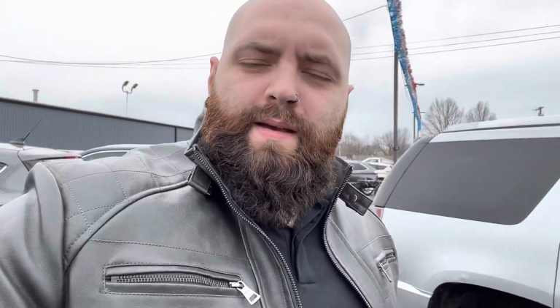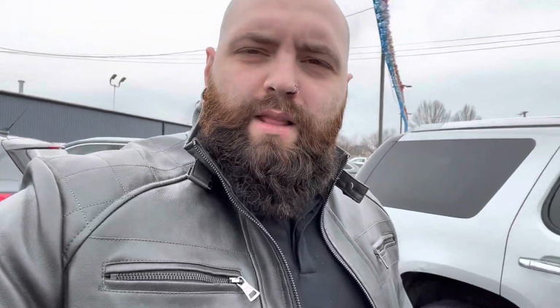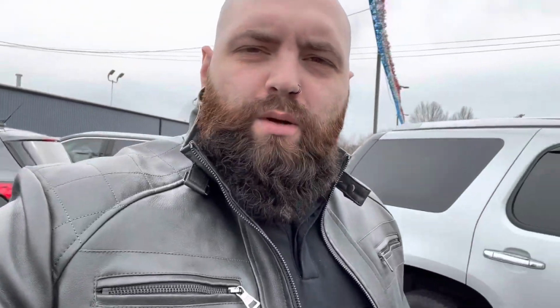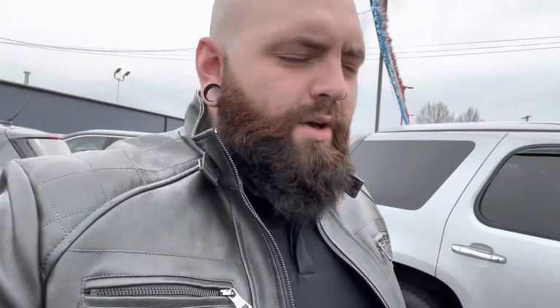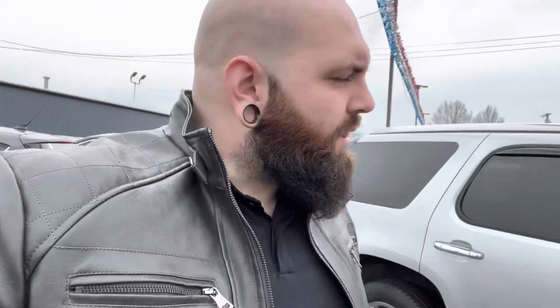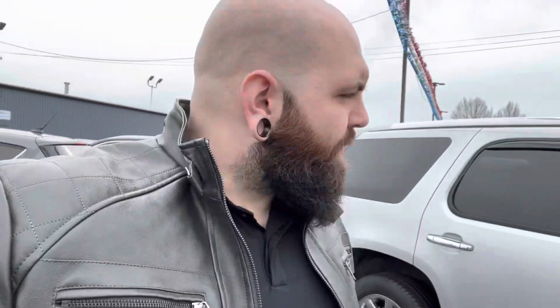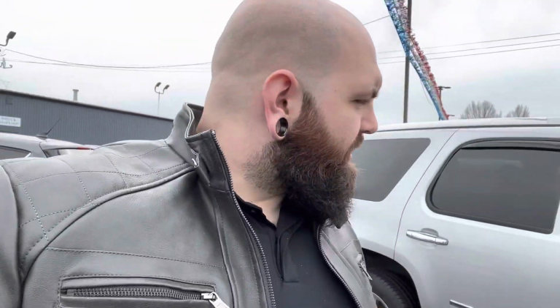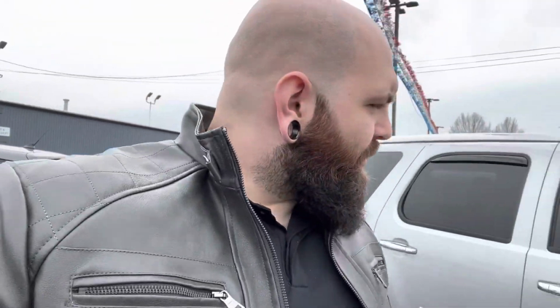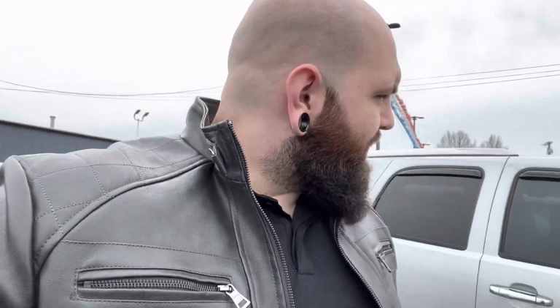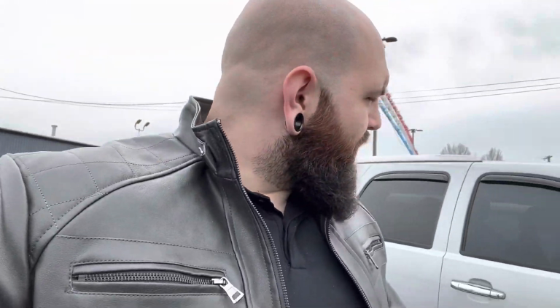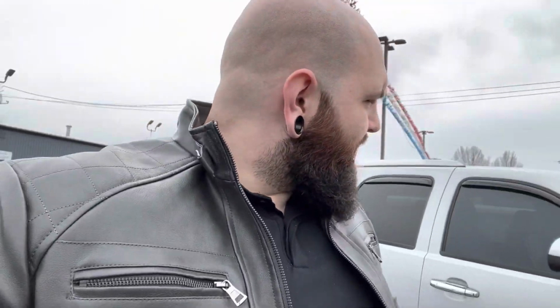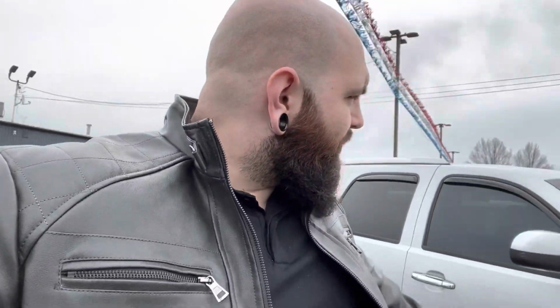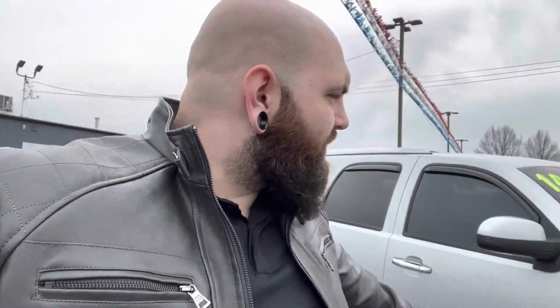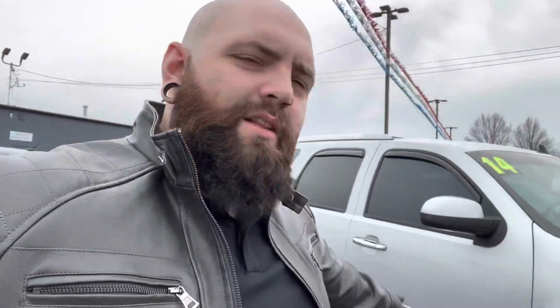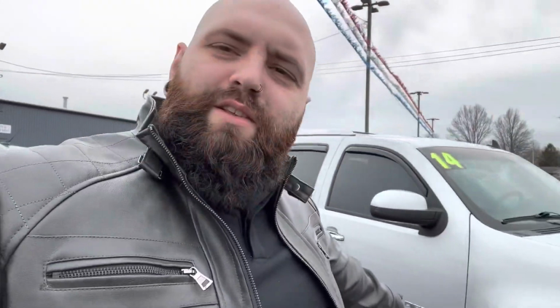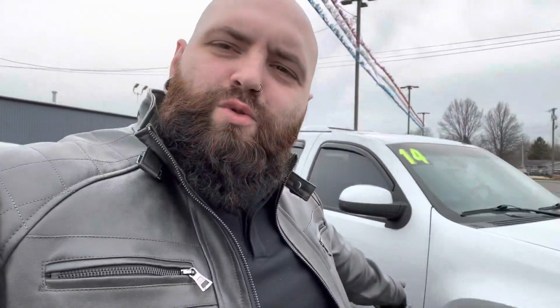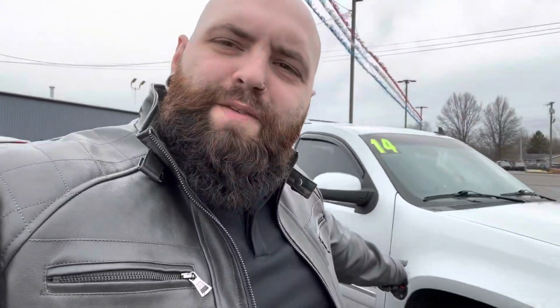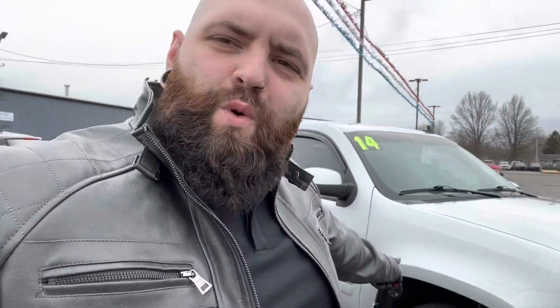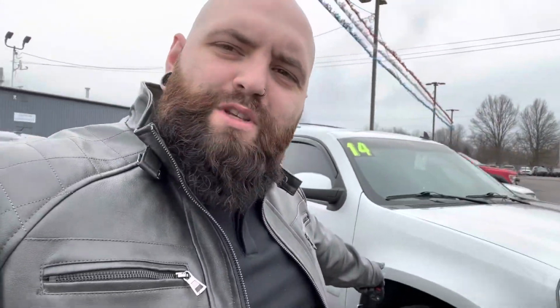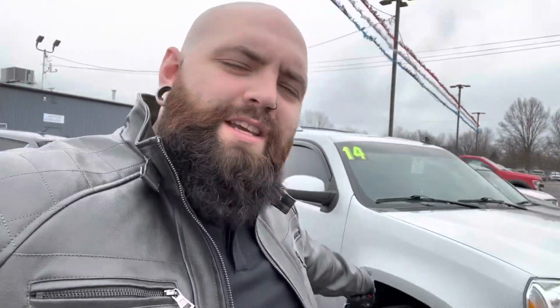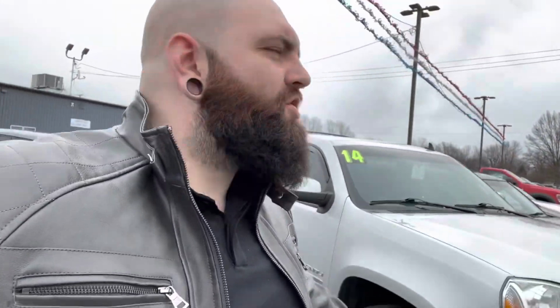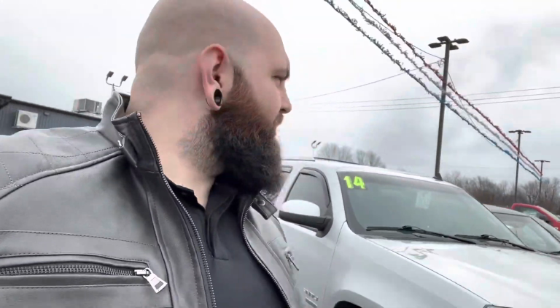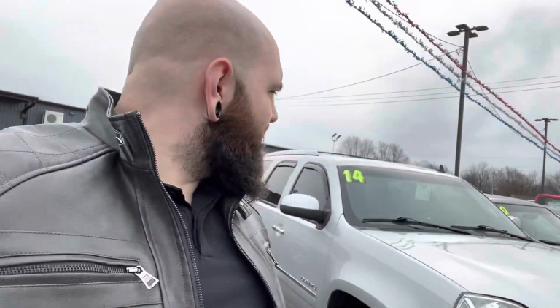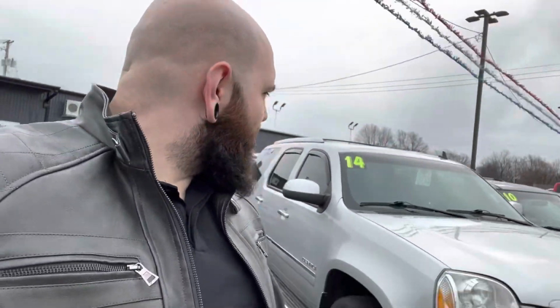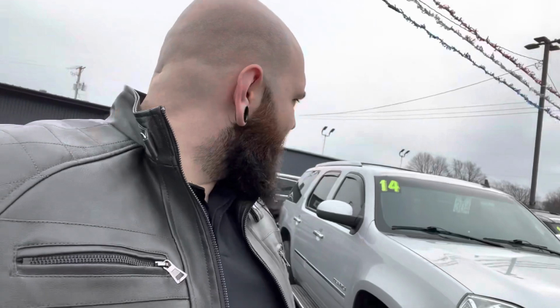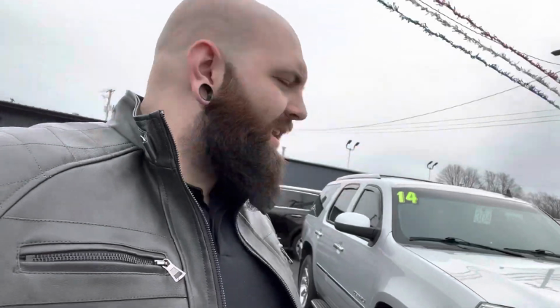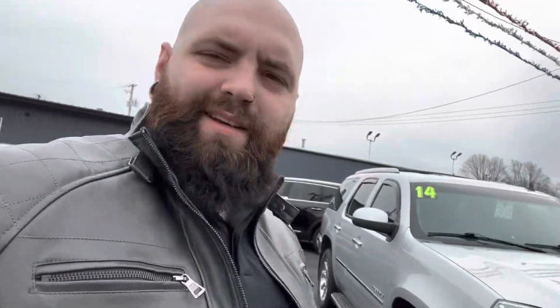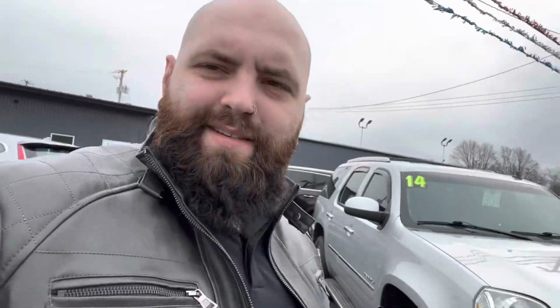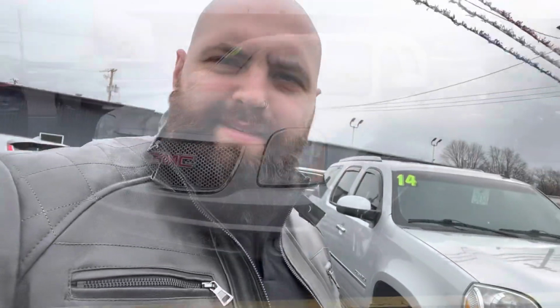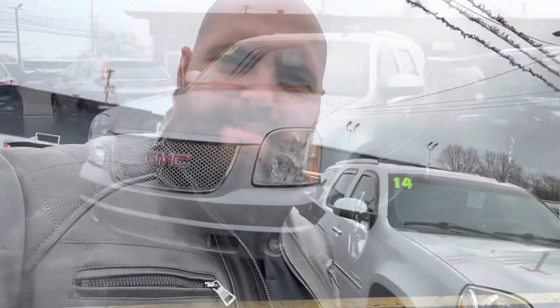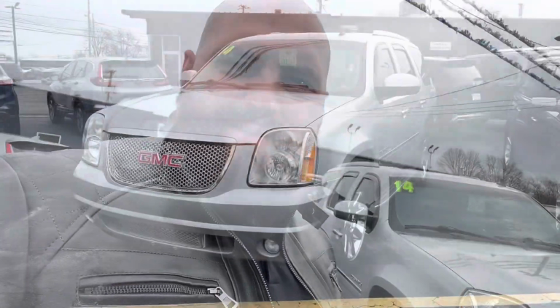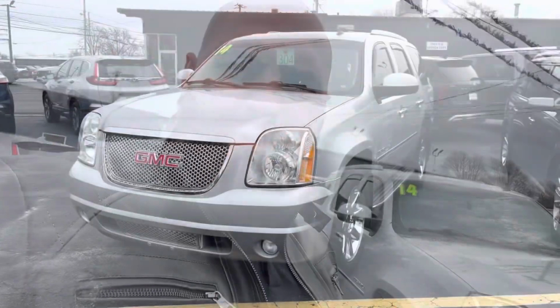Hello, Cody here from Statewide Ford. Today we're going to take a look at this 2014 GMC Yukon Denali. Let's do it.